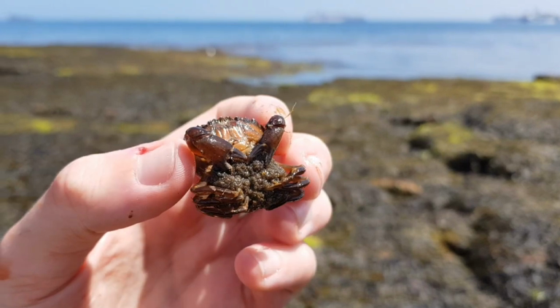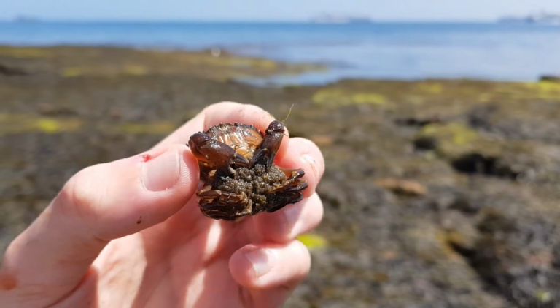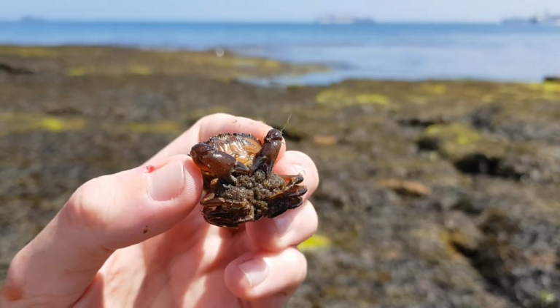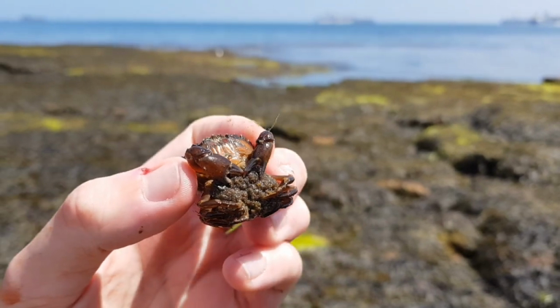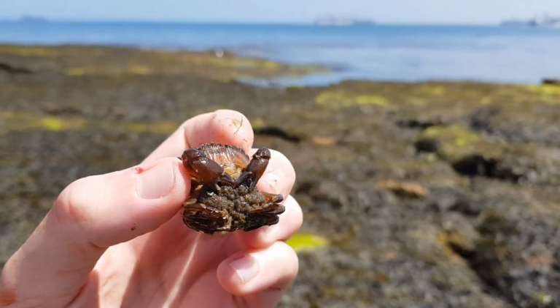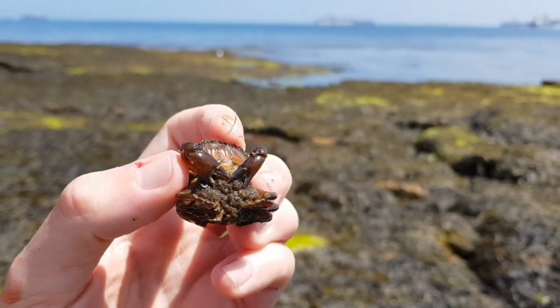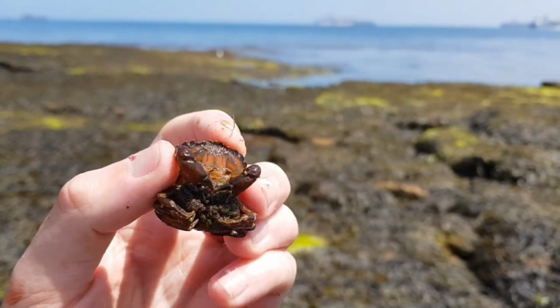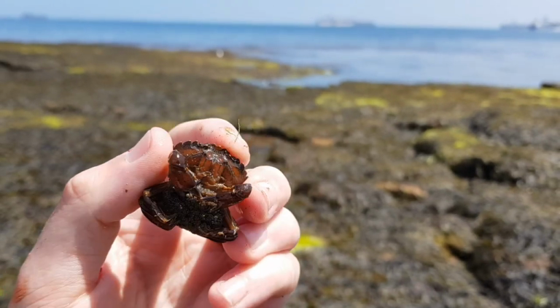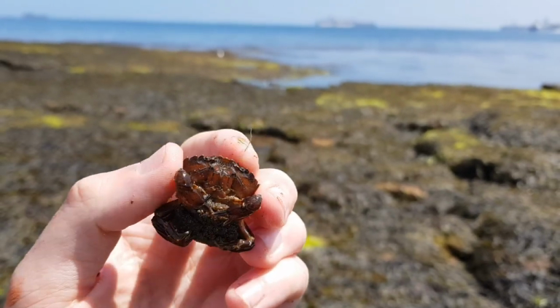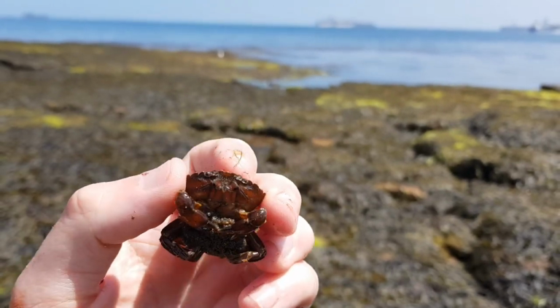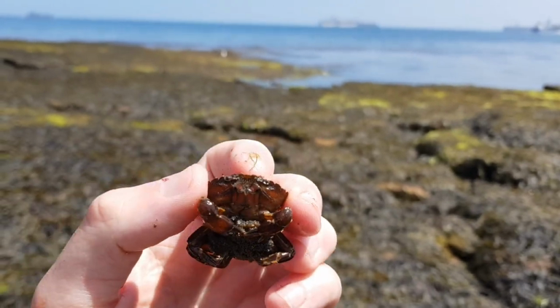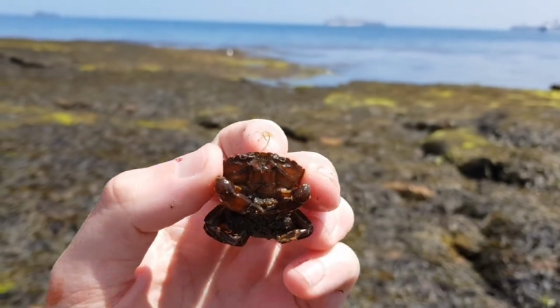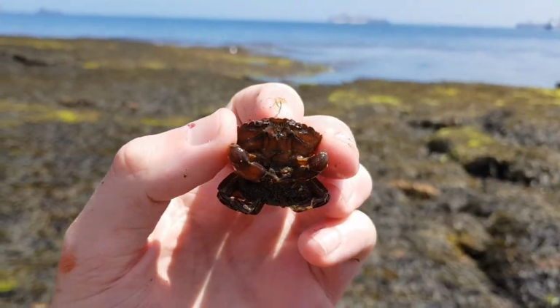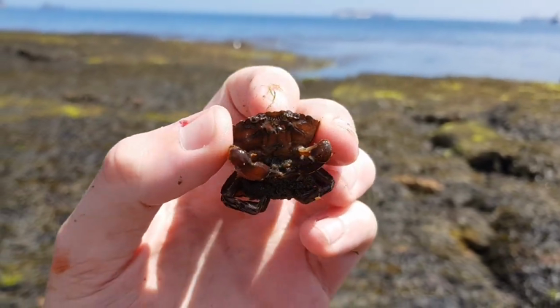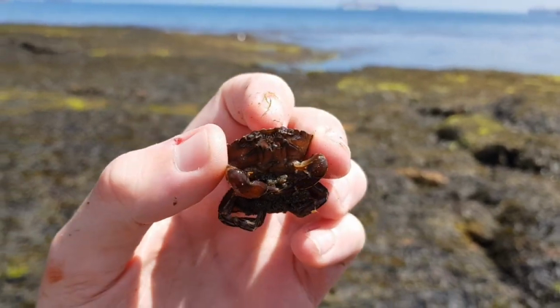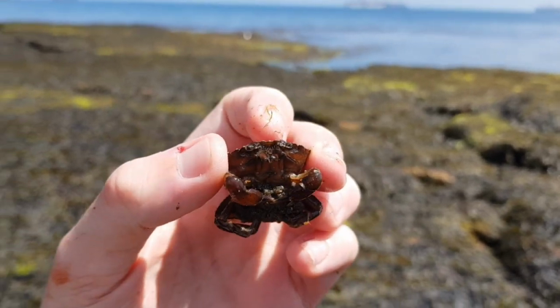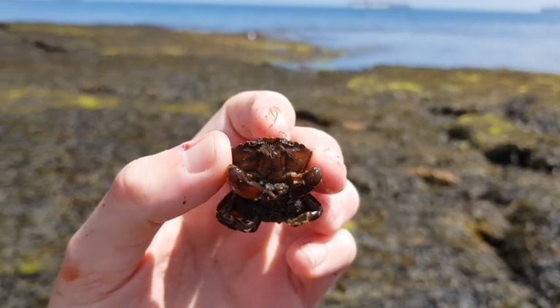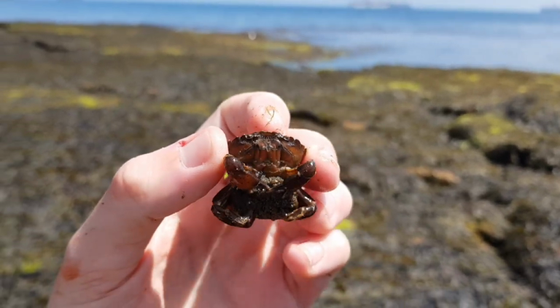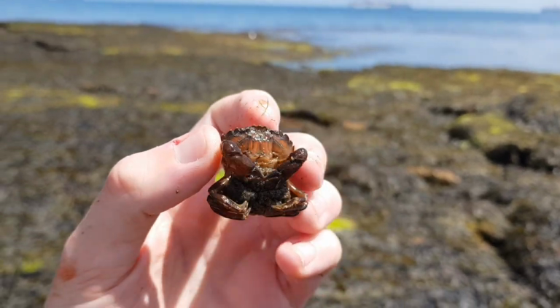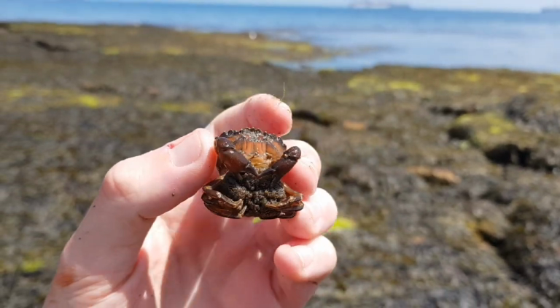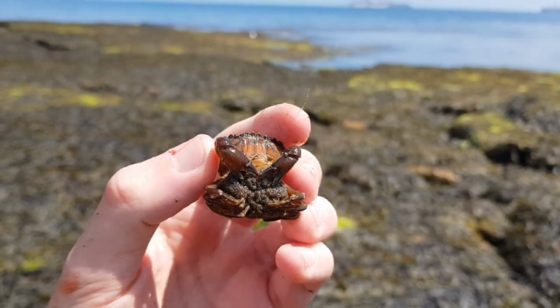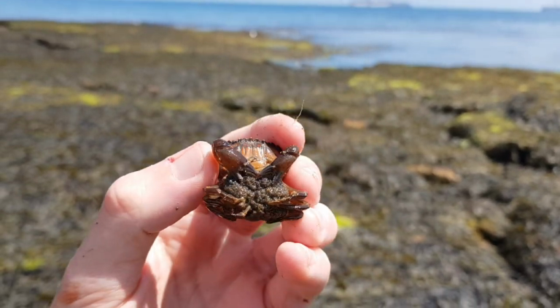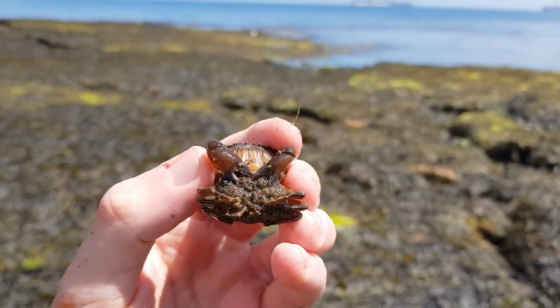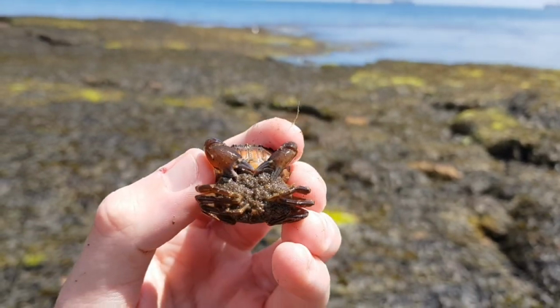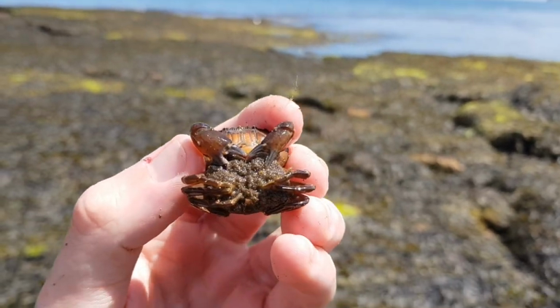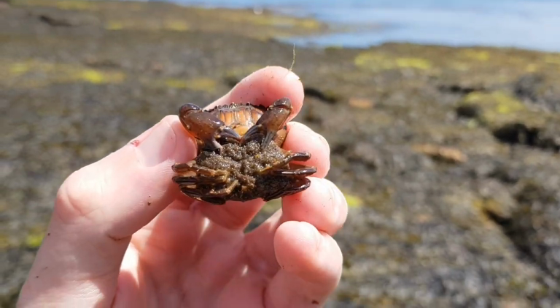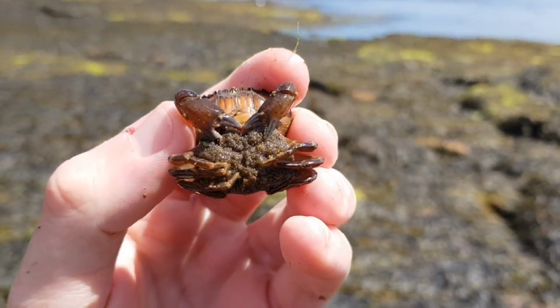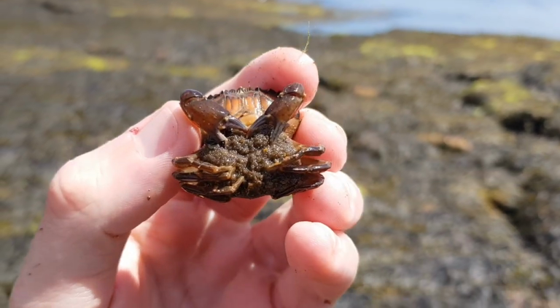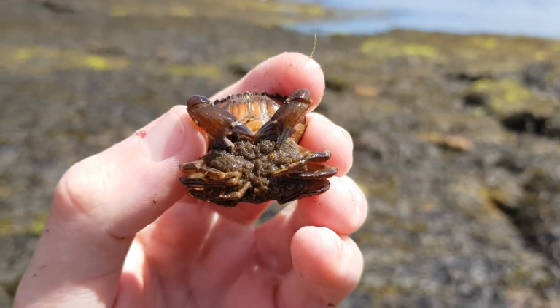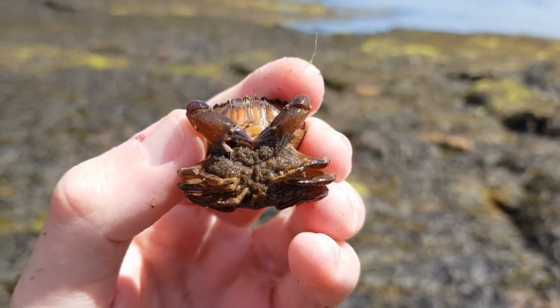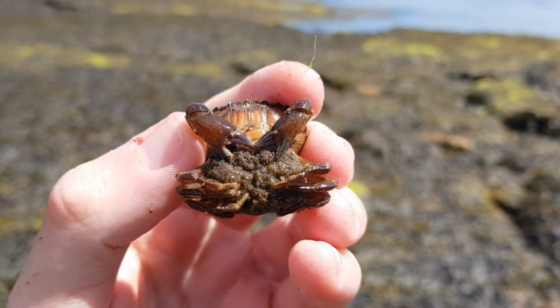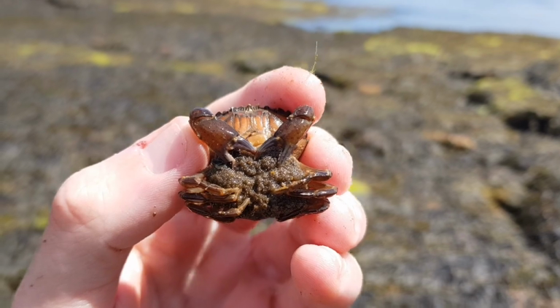I've never found this many egg-carrying crabs in one day, and I actually found a lot more than the ones filmed here.